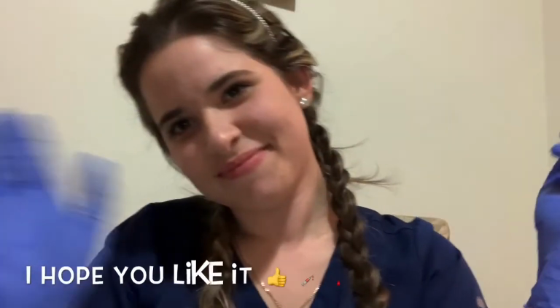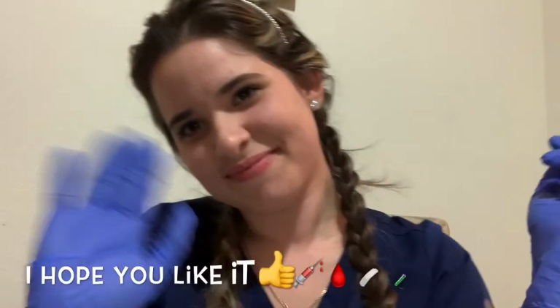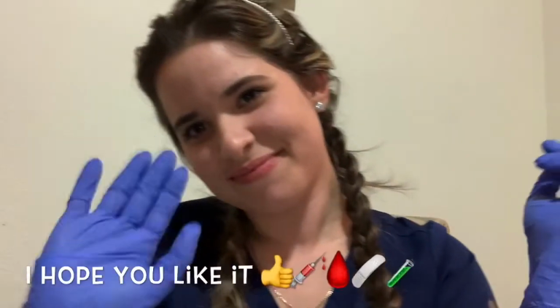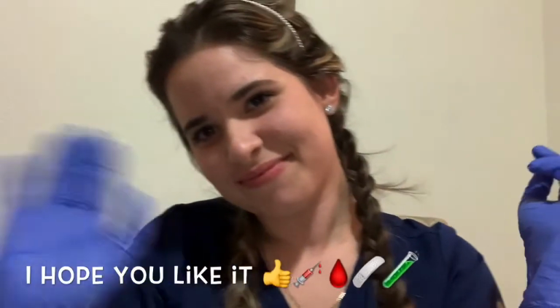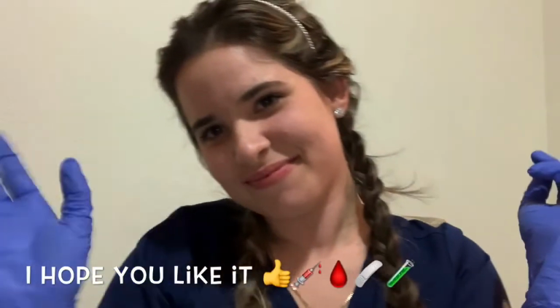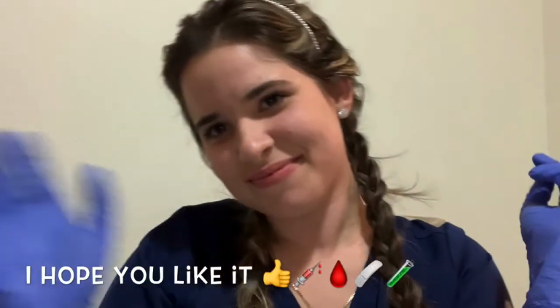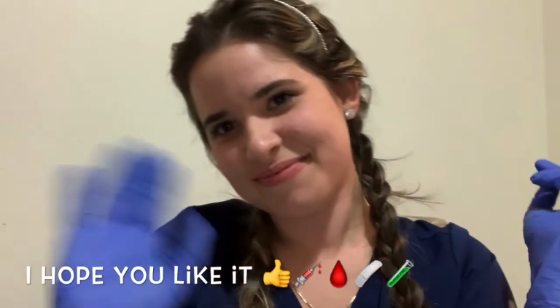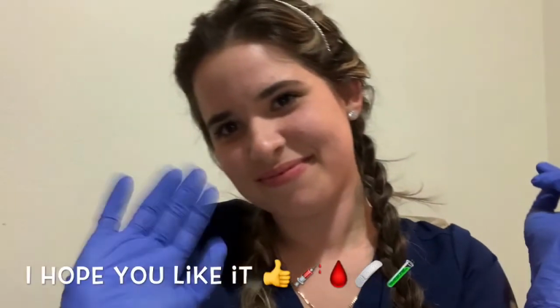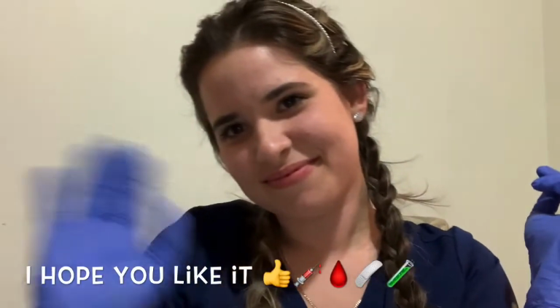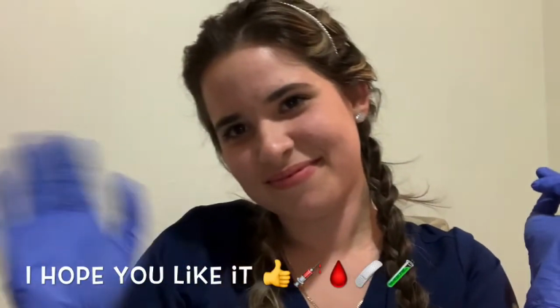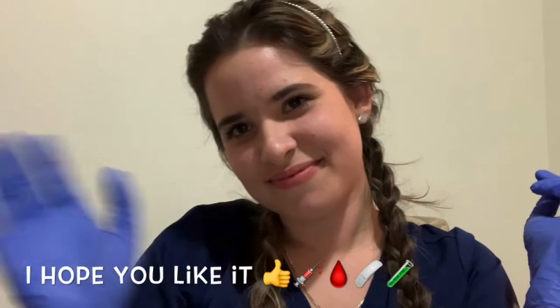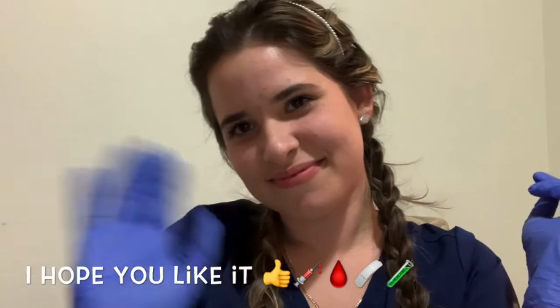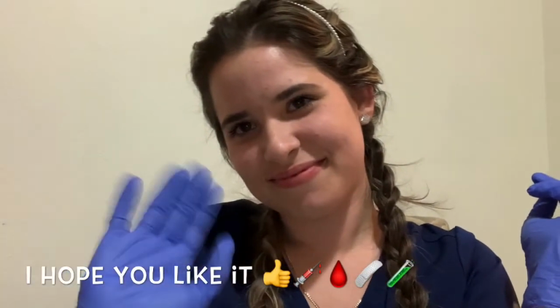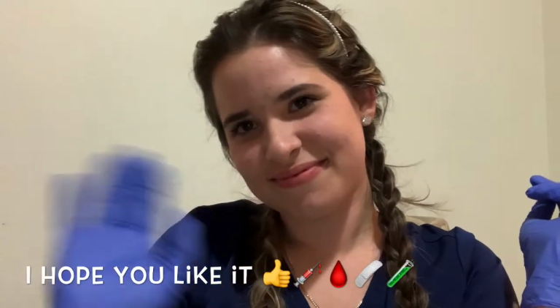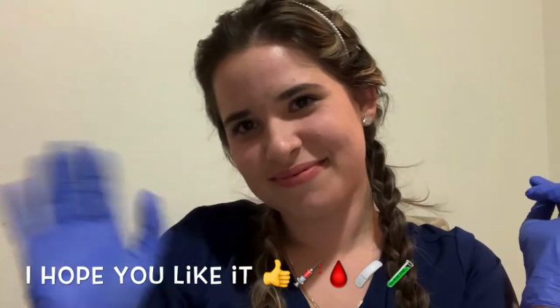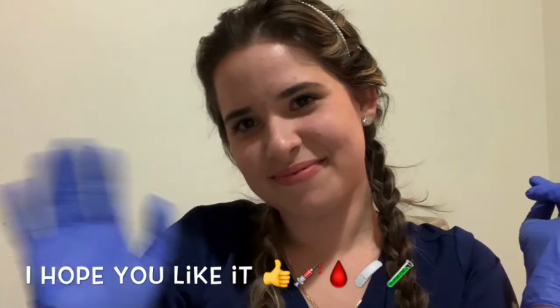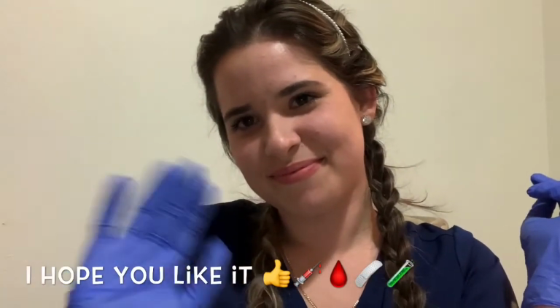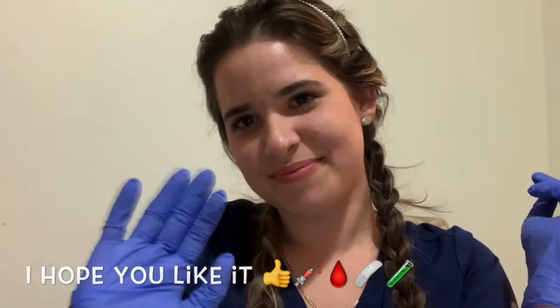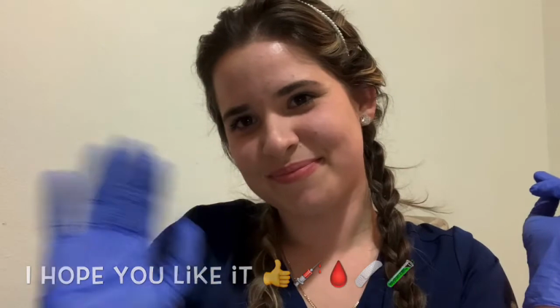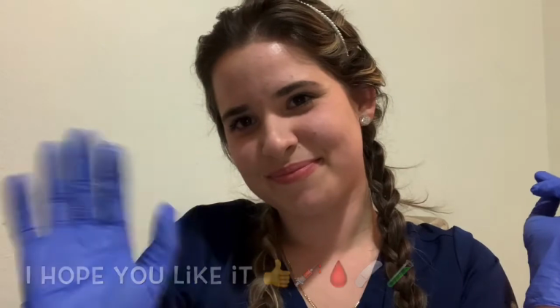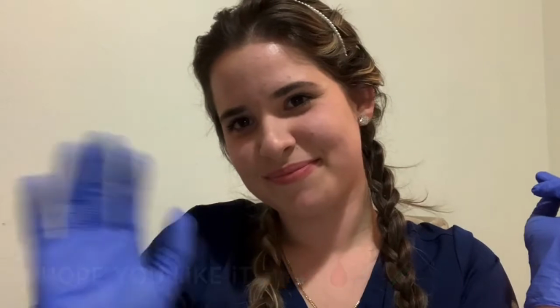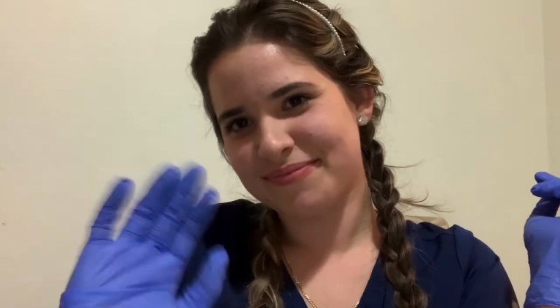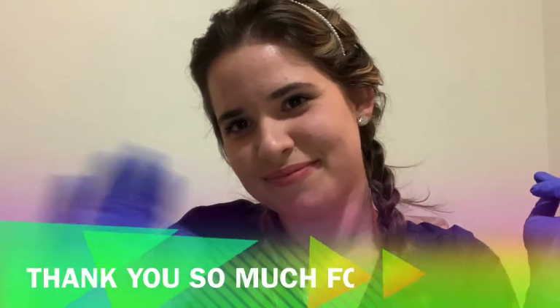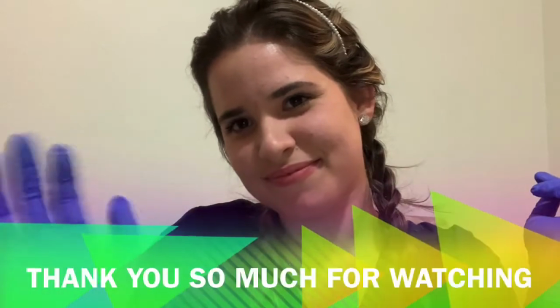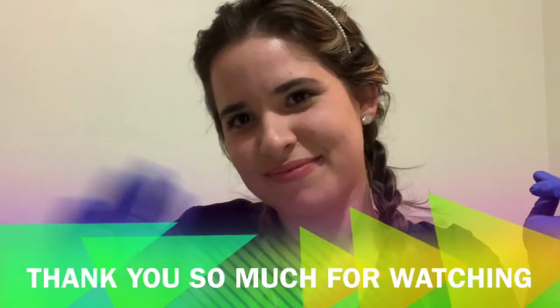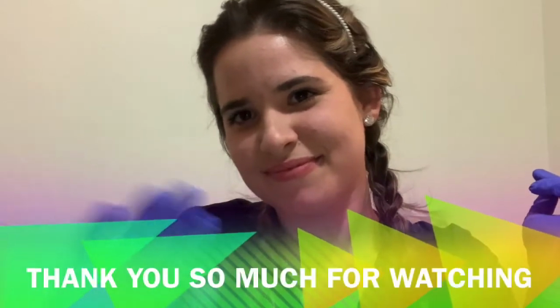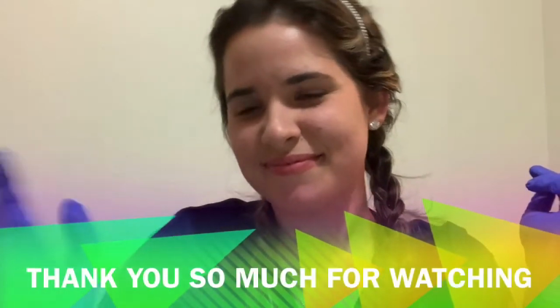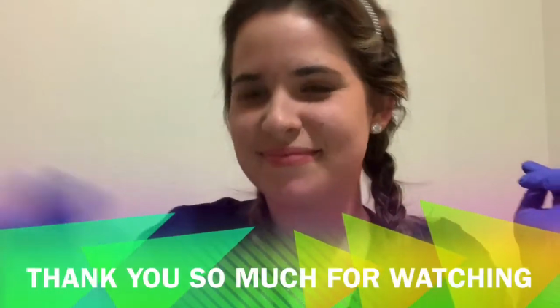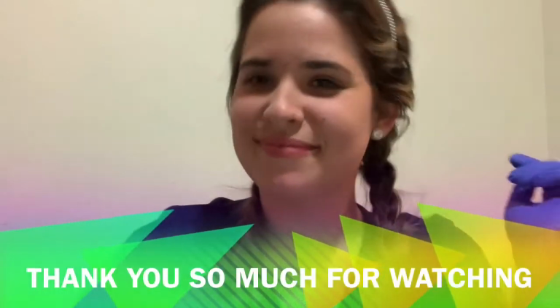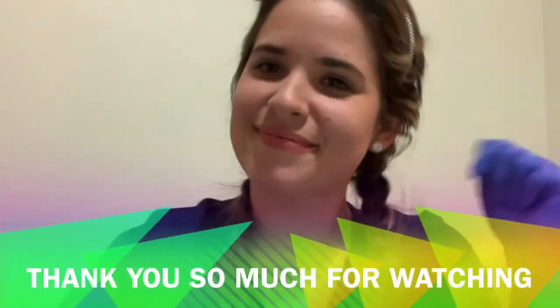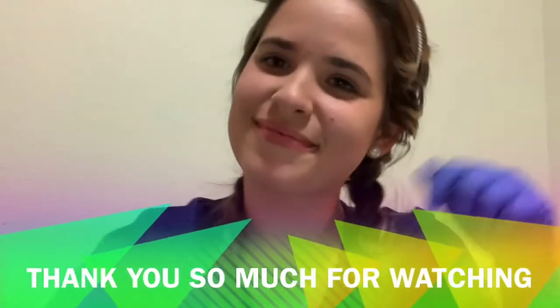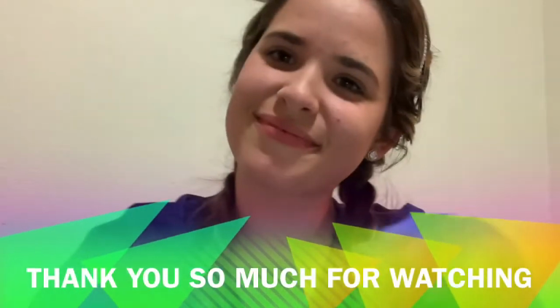Finally, assess your patient and make sure they are not bleeding, and place a bandage. That's all for this video — thank you for watching. See you in the next video, bye bye!